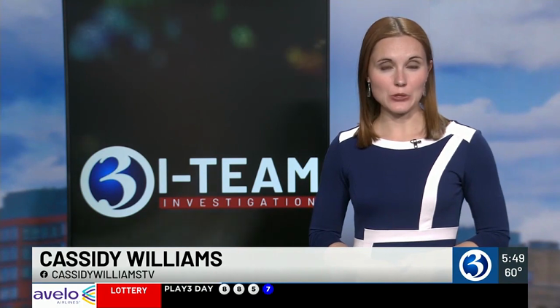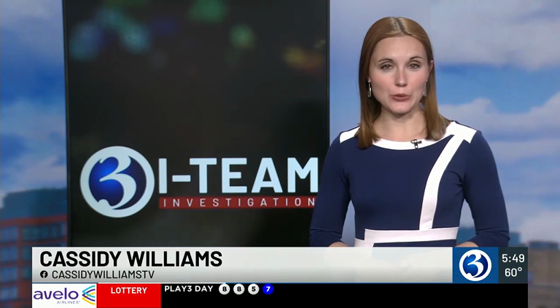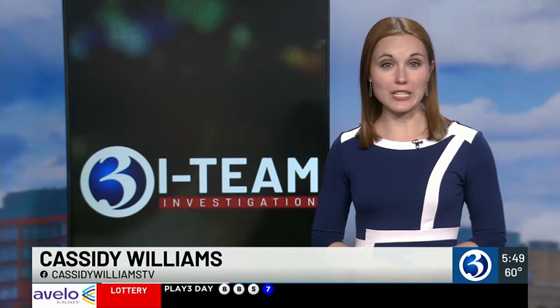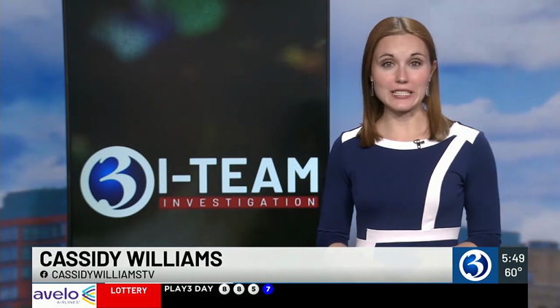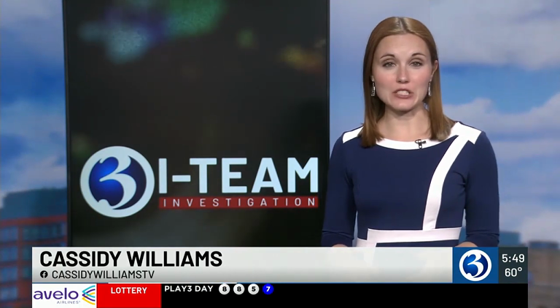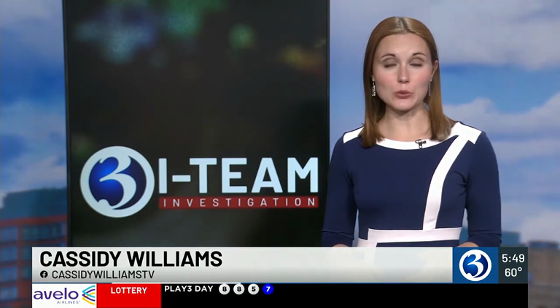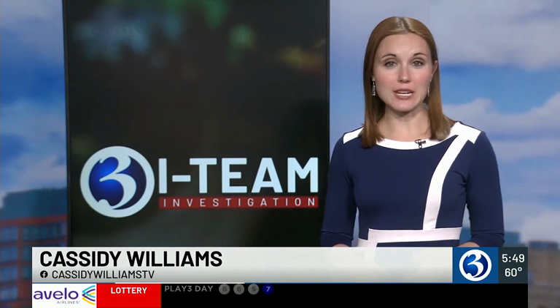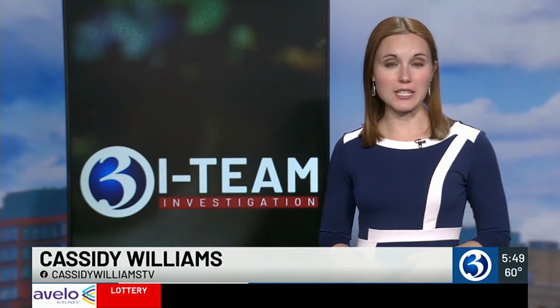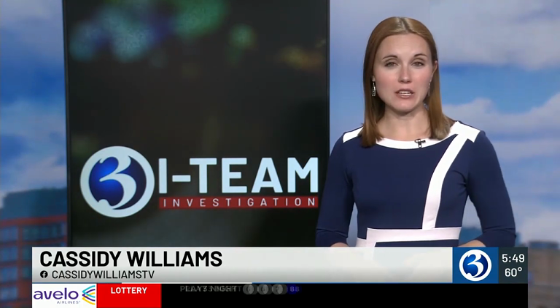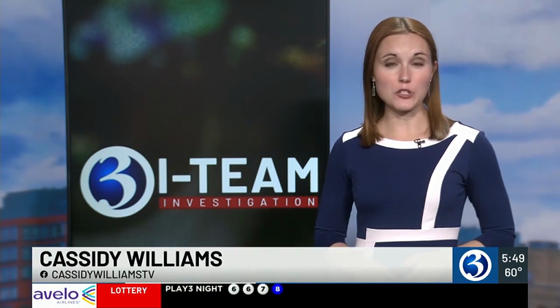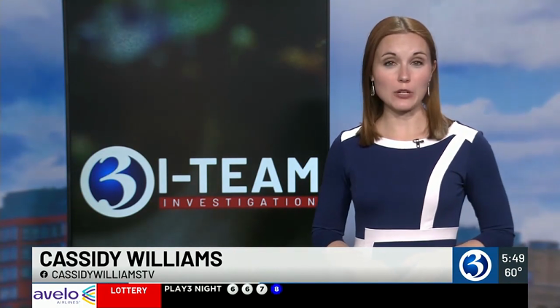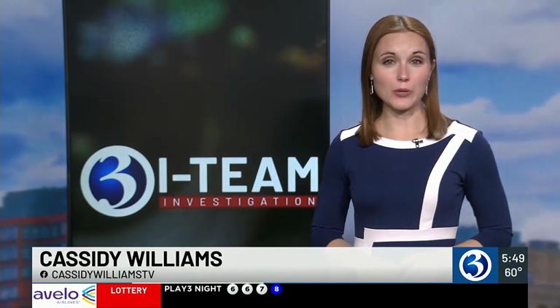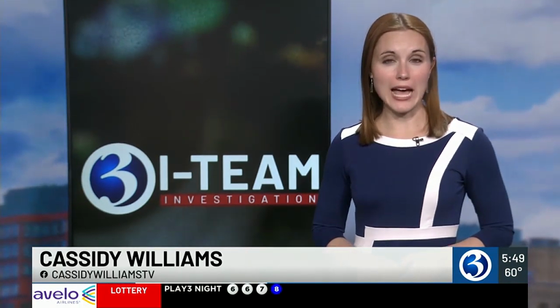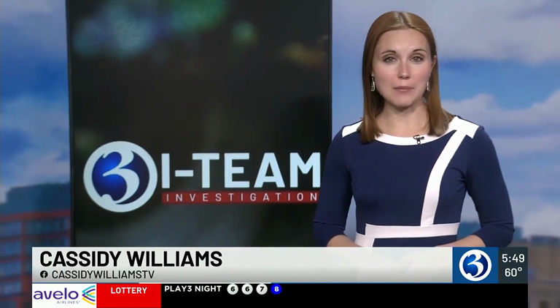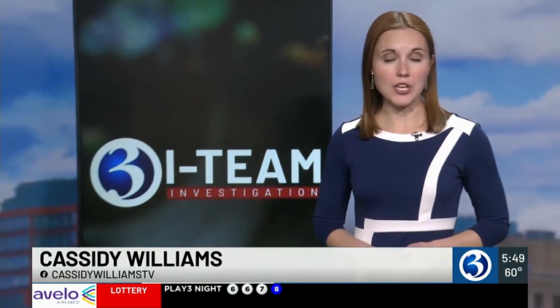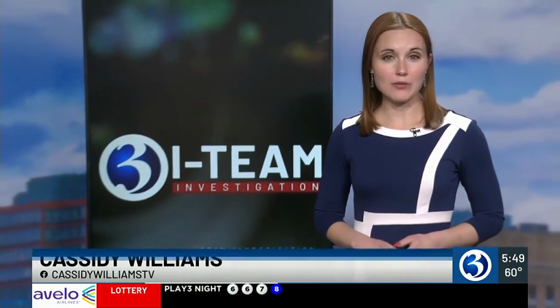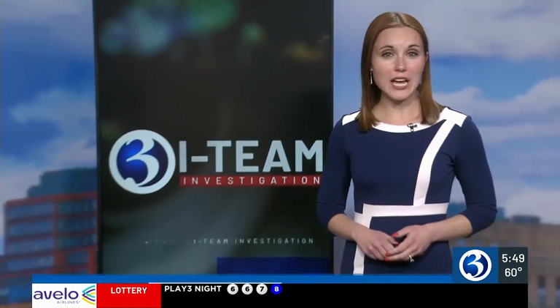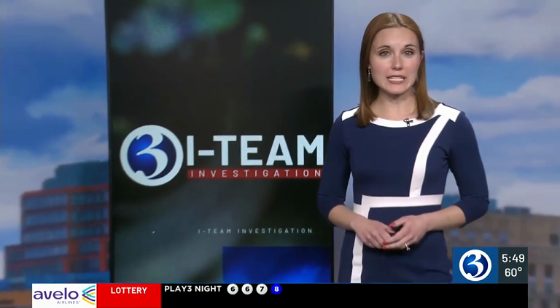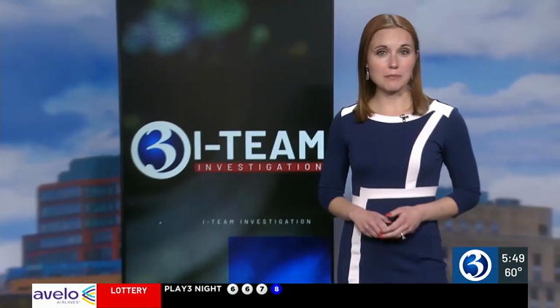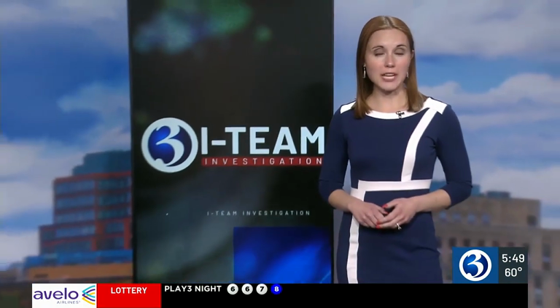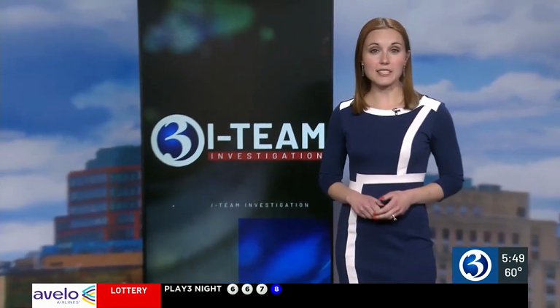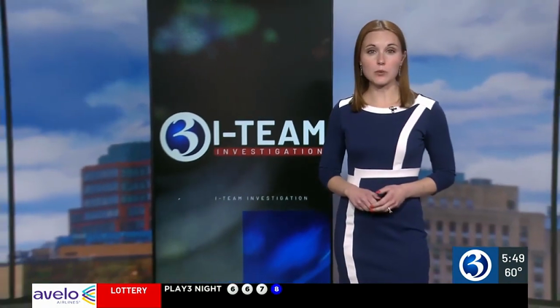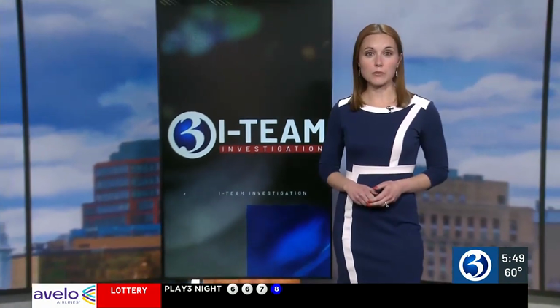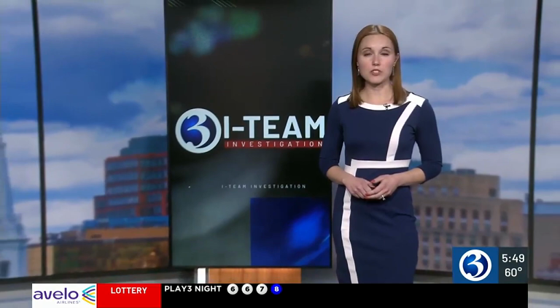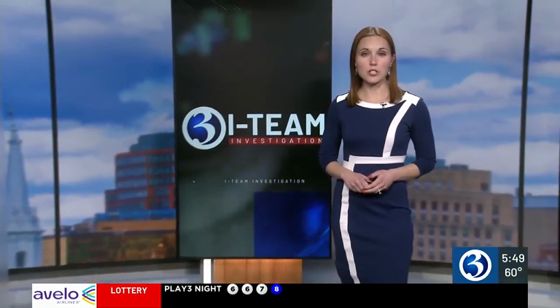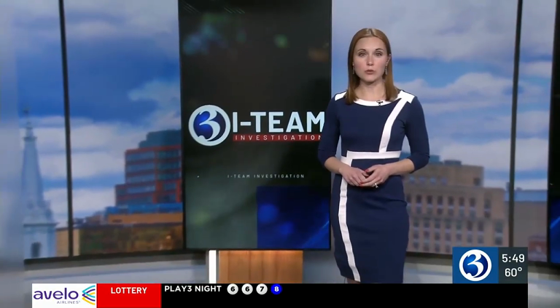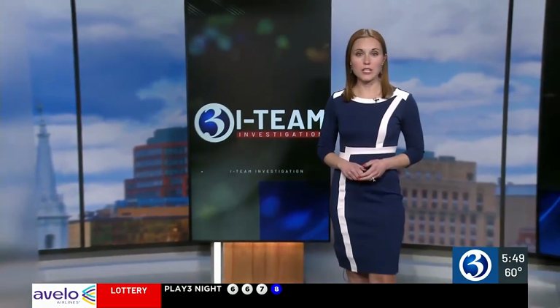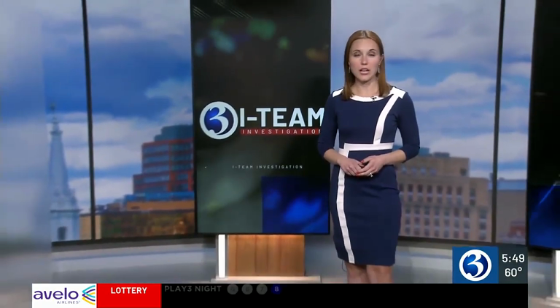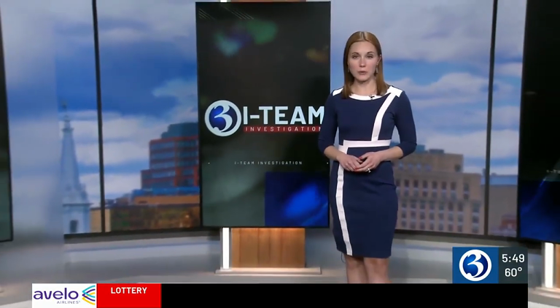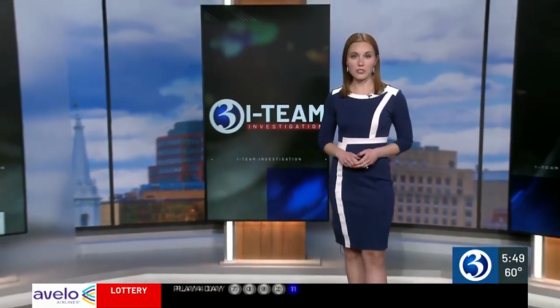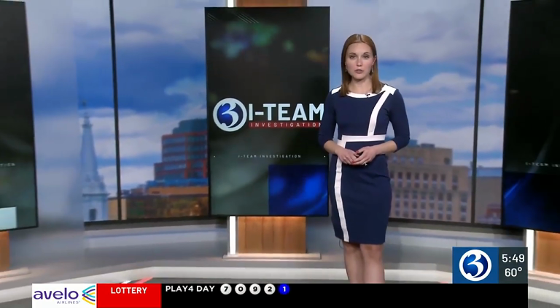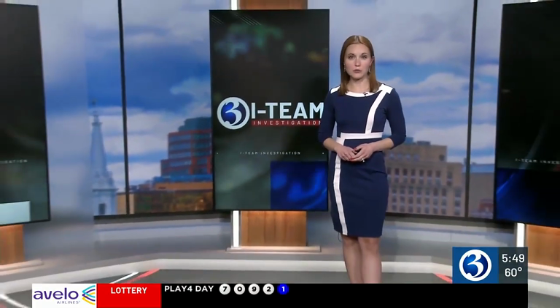You can read Nissan's full statement on the Channel 3 app. For the I-team, Cassidy Williams, Channel 3 Eyewitness News.